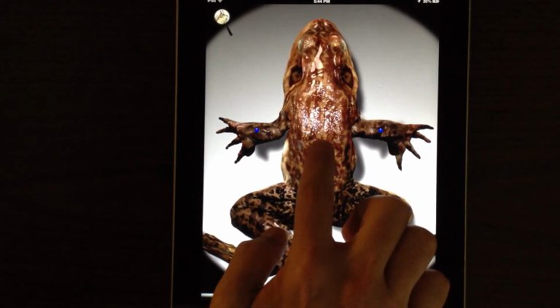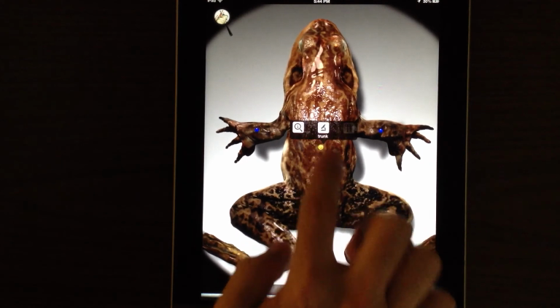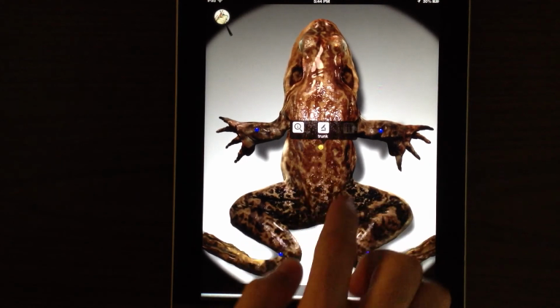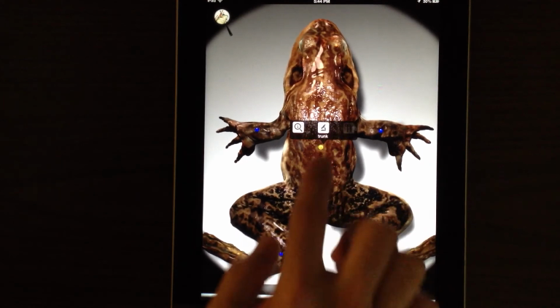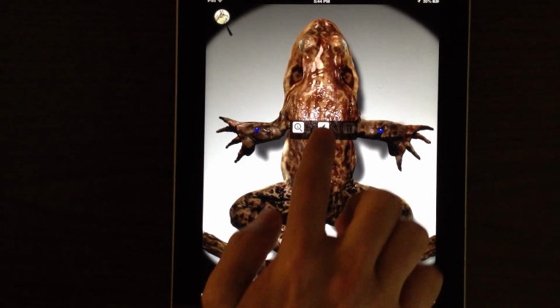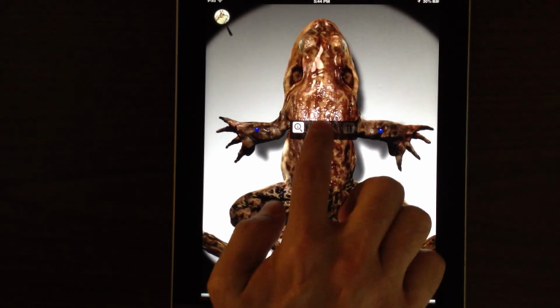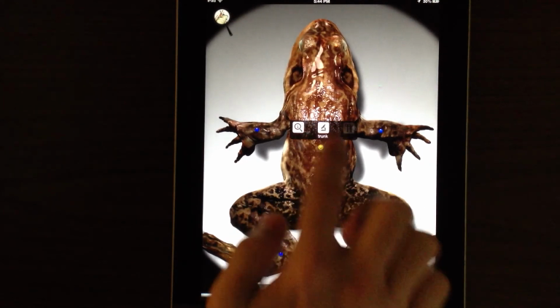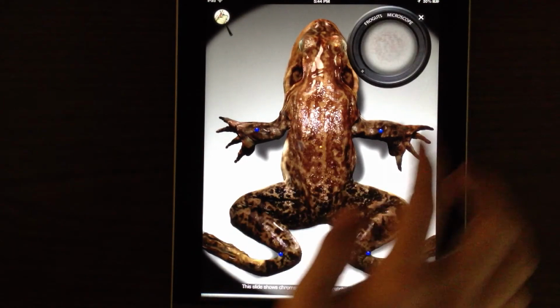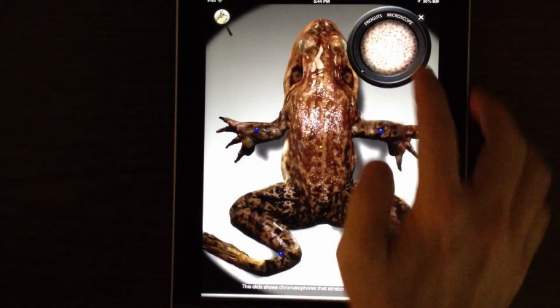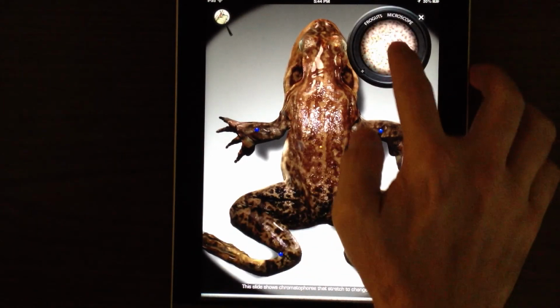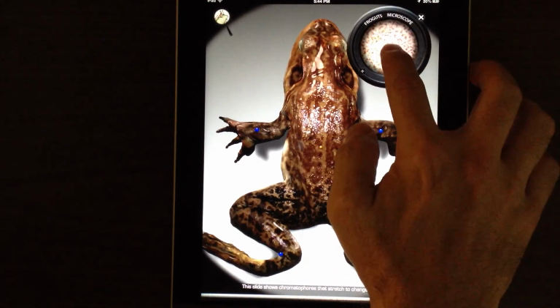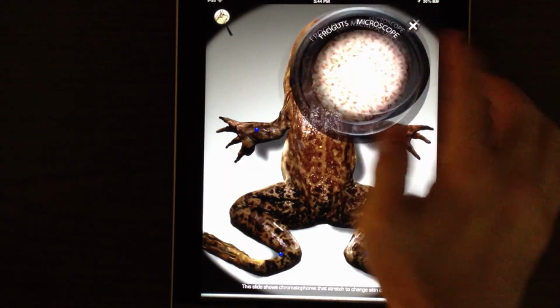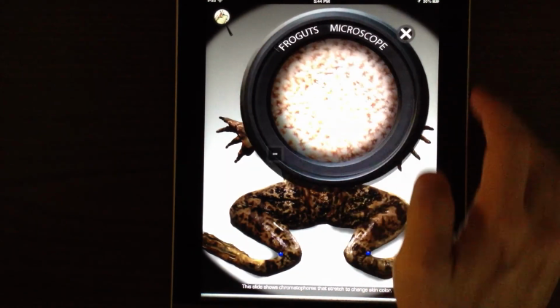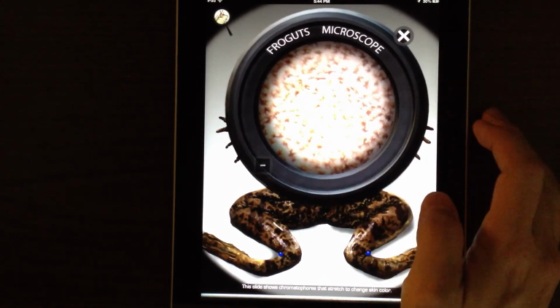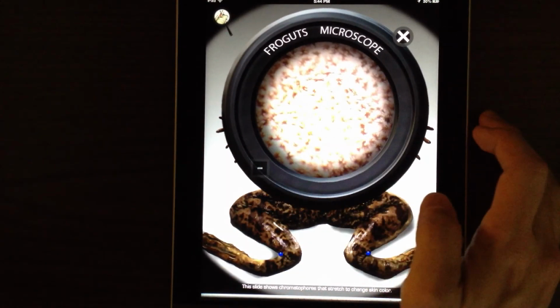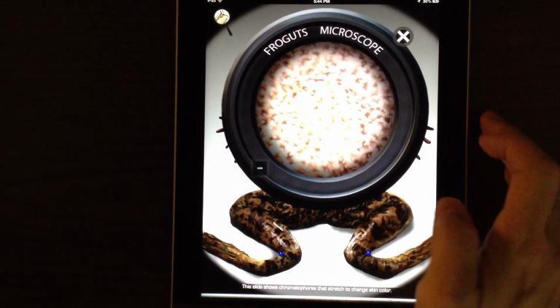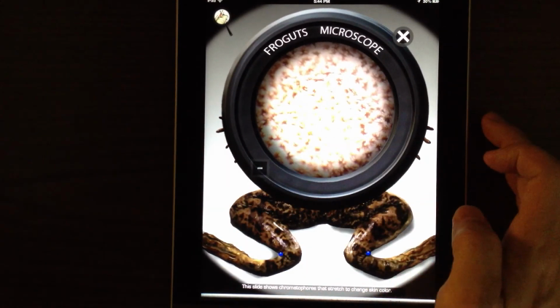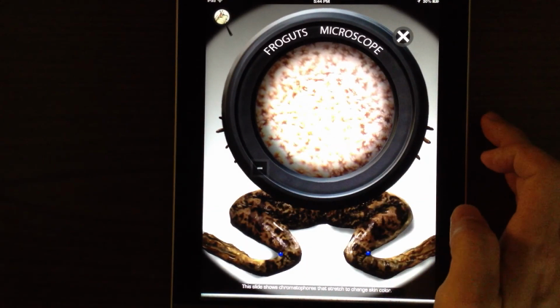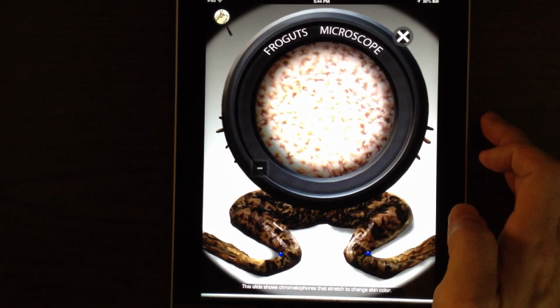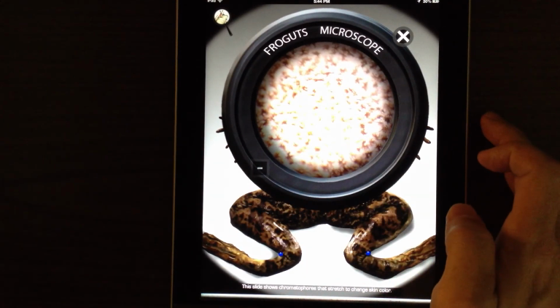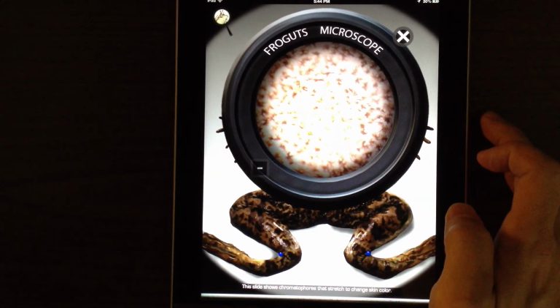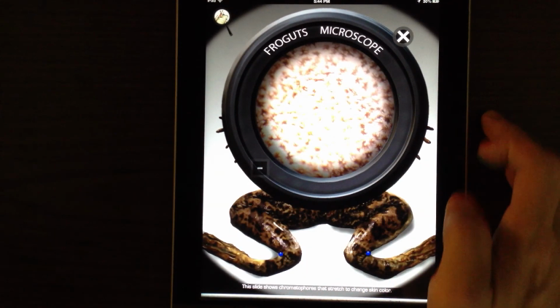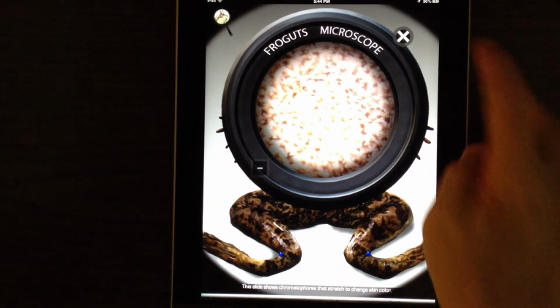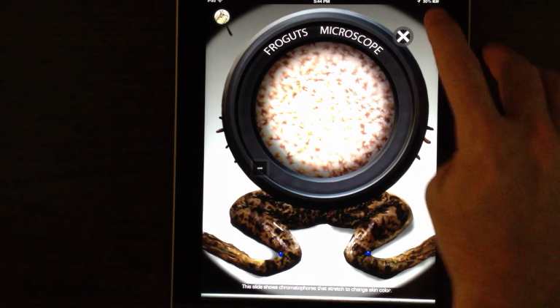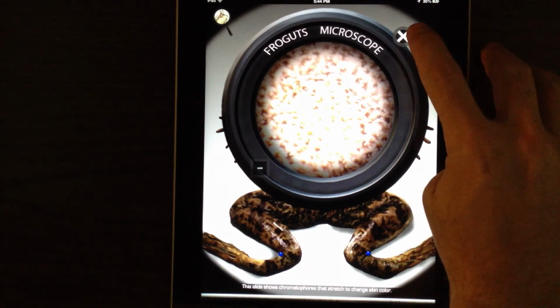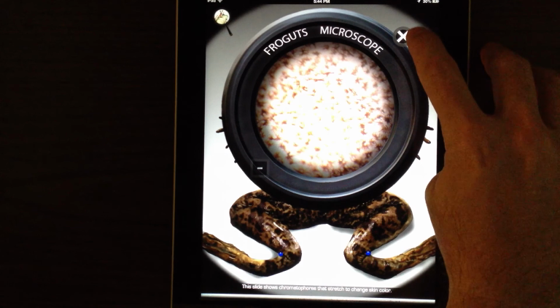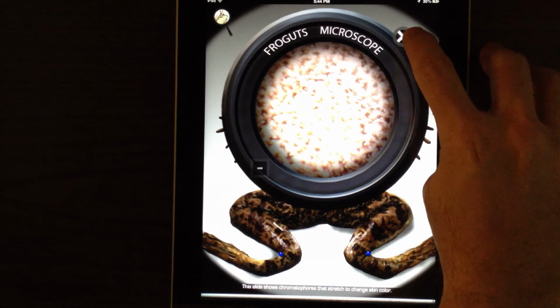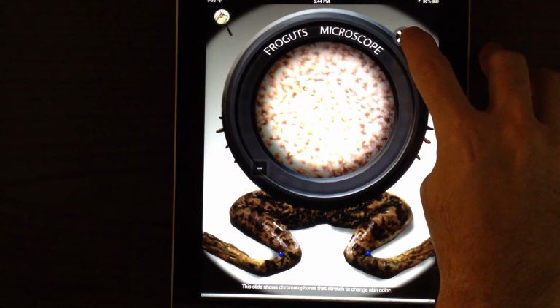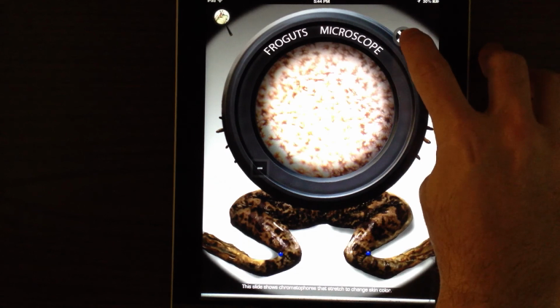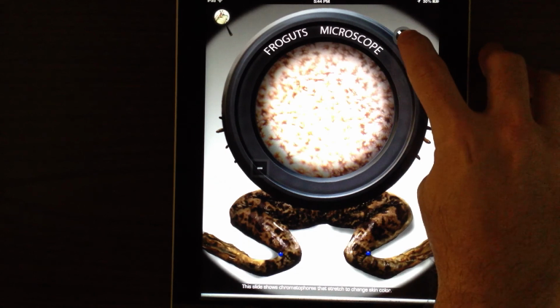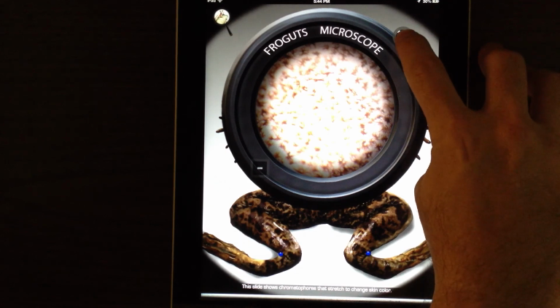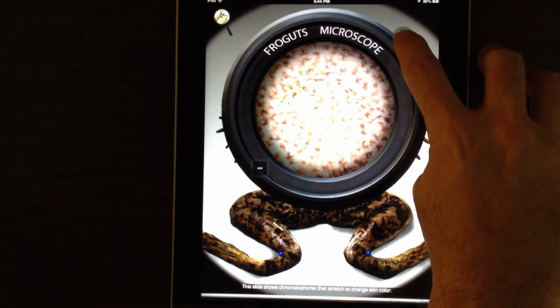This slide shows chromatophores that stretch to change skin color.